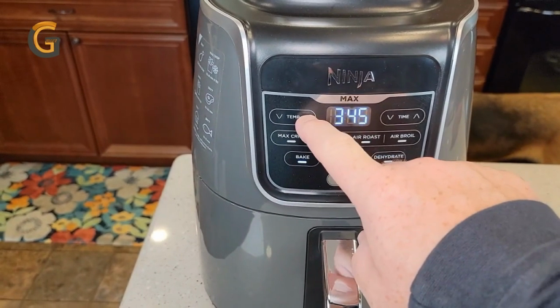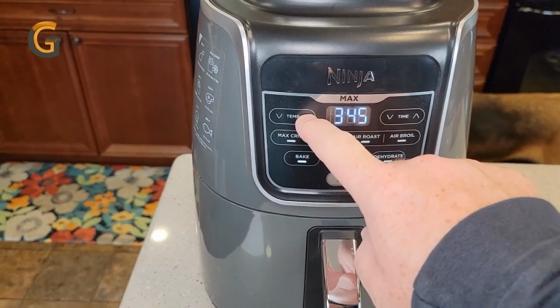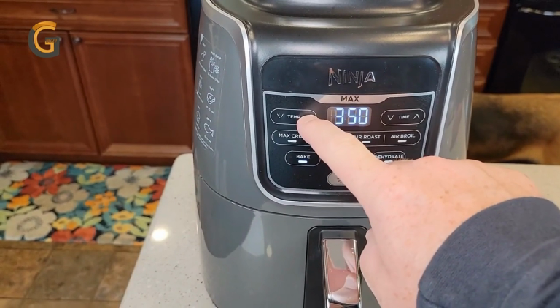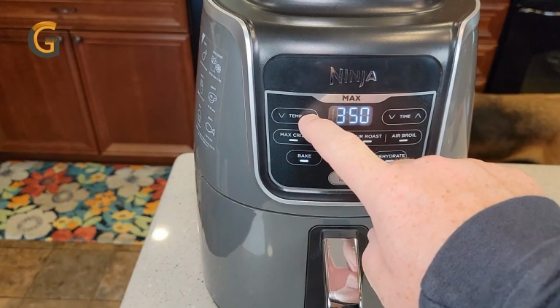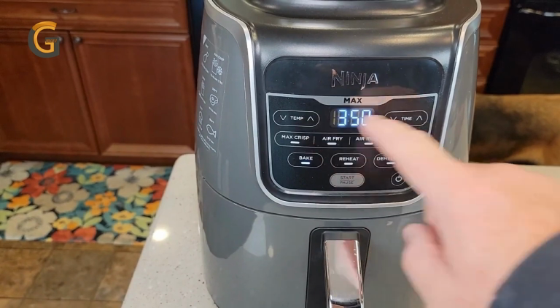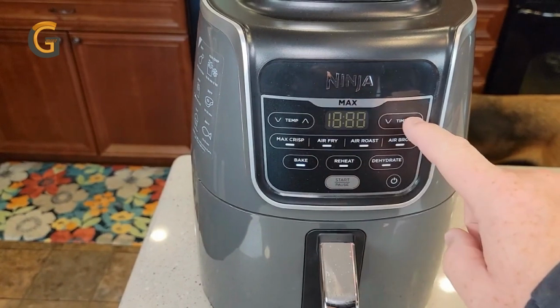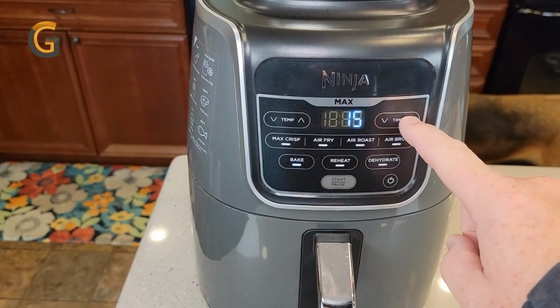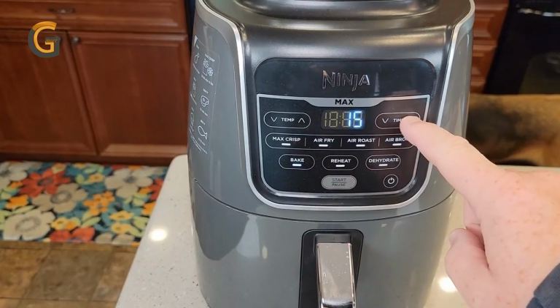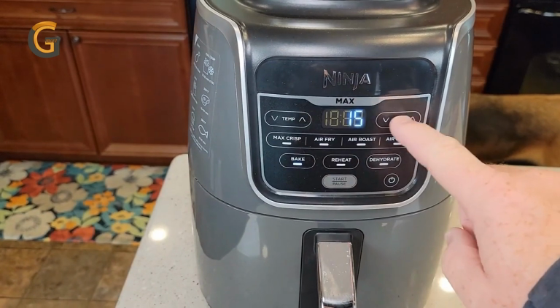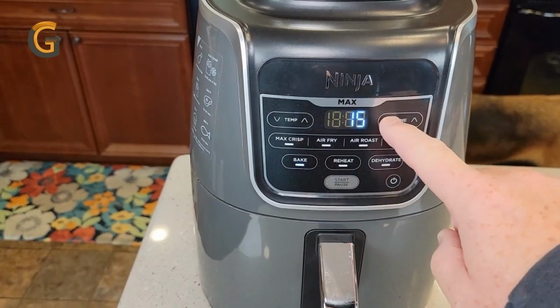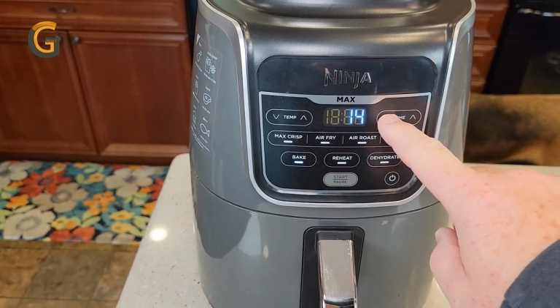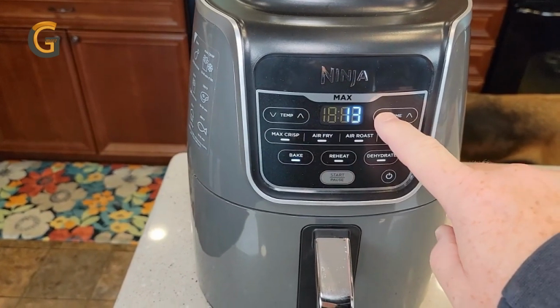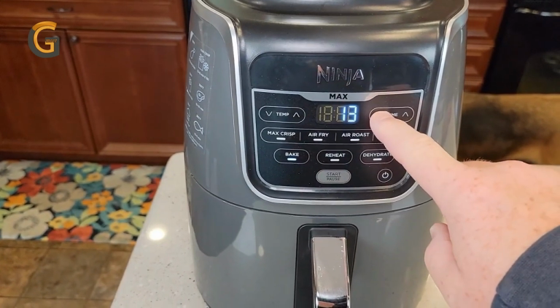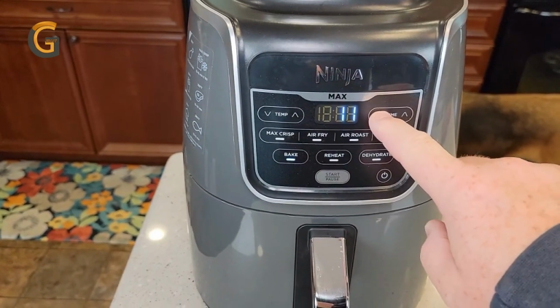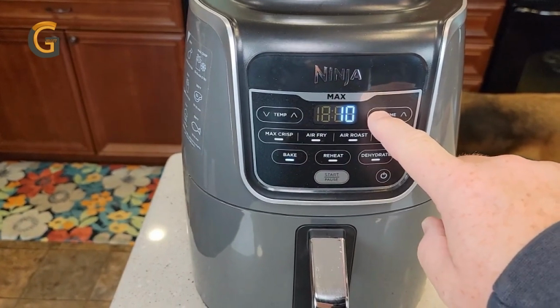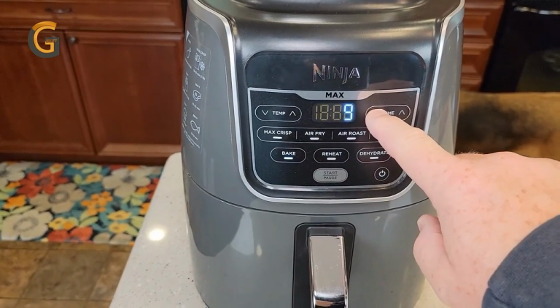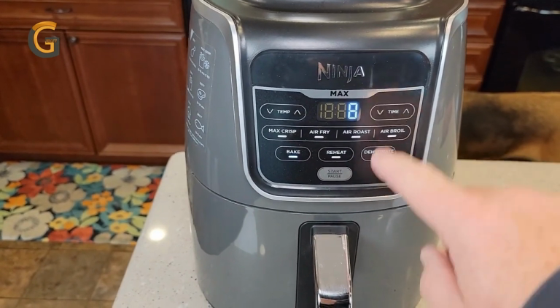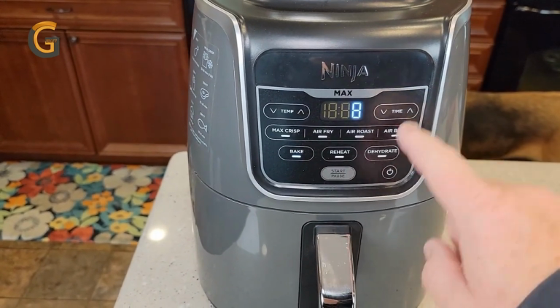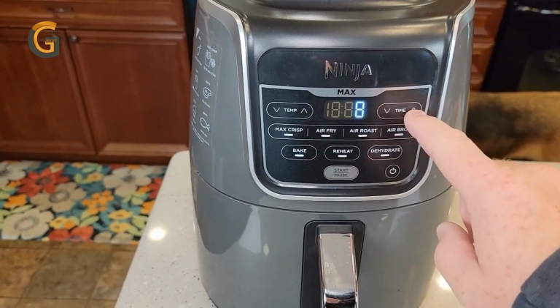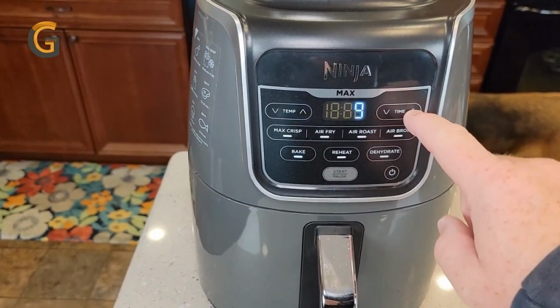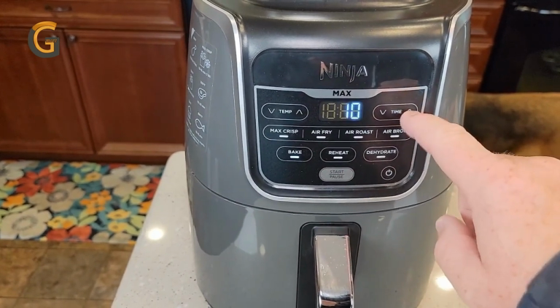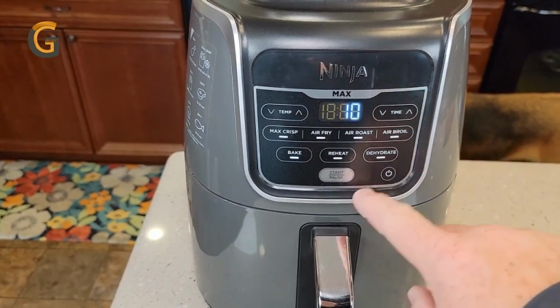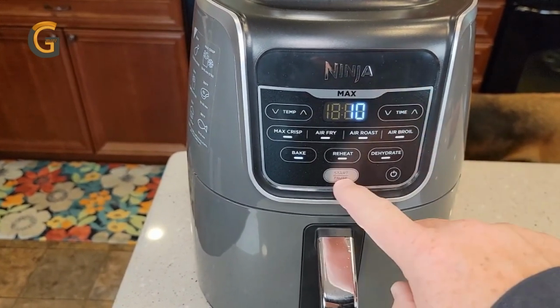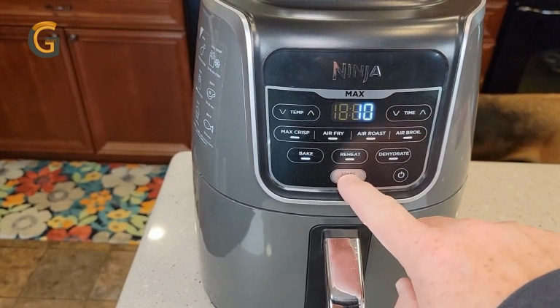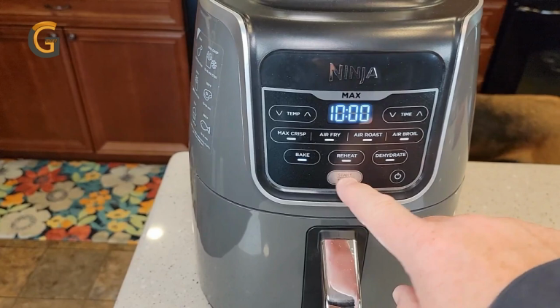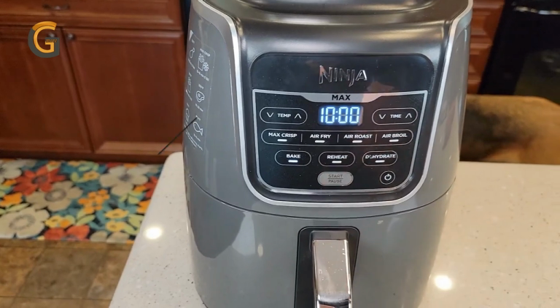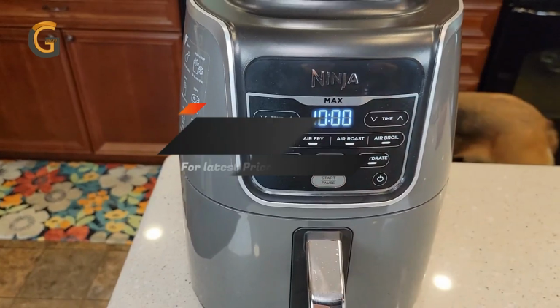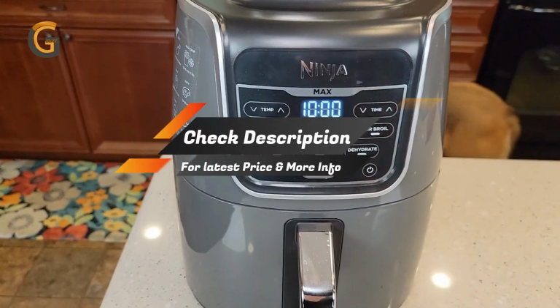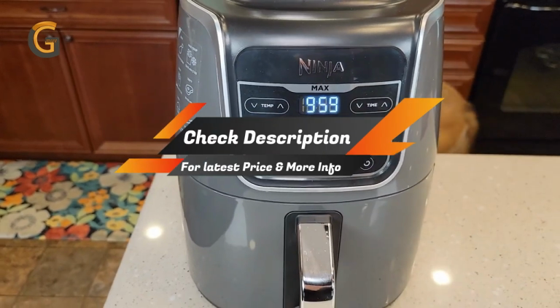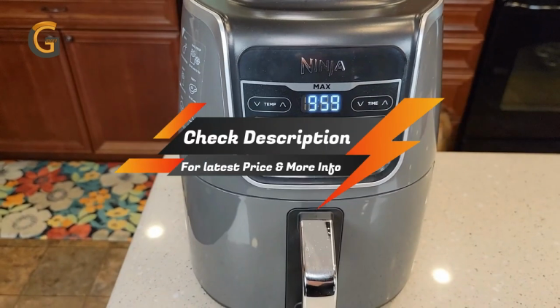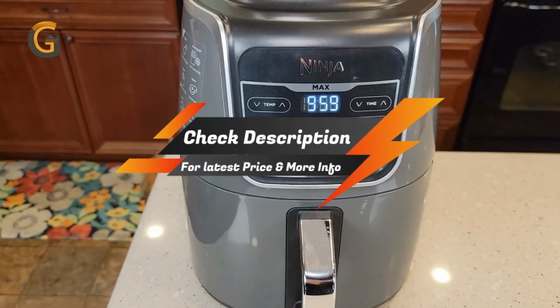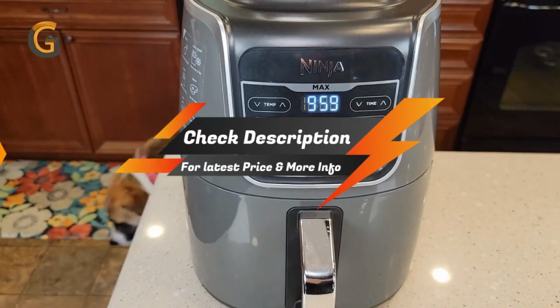The Ninja AF-161 Max XL air fryer is a versatile appliance that can help you cook healthier and faster meals with ease.